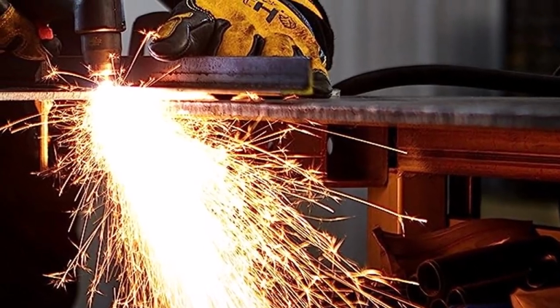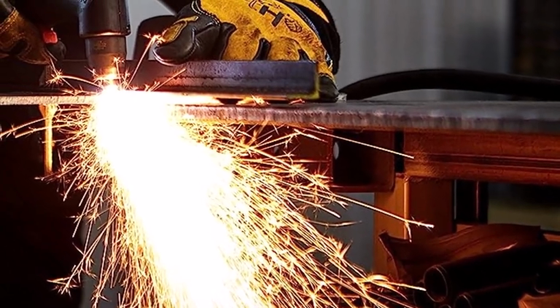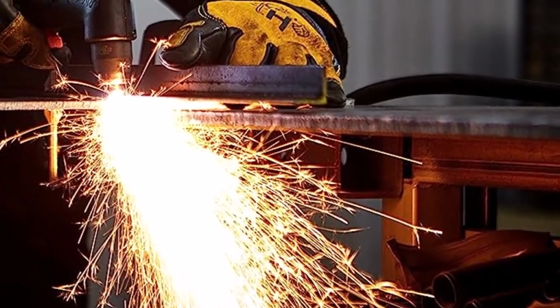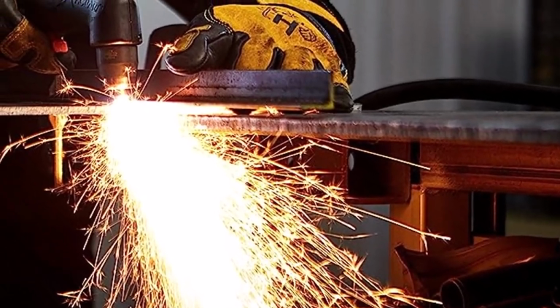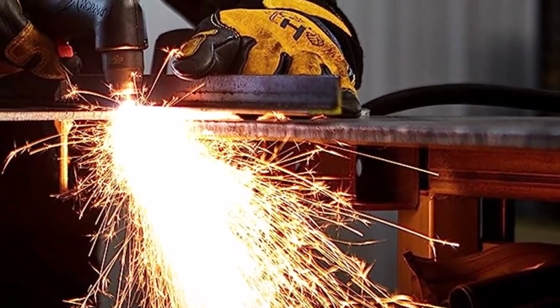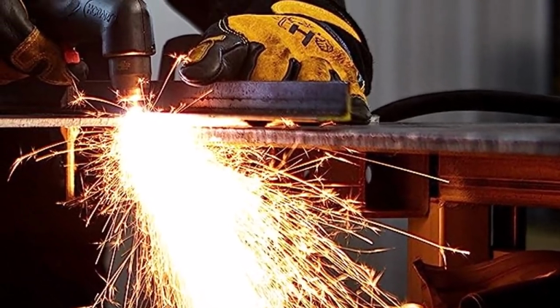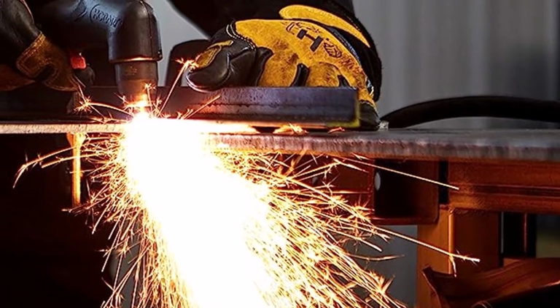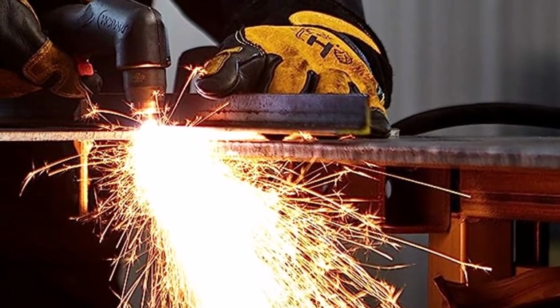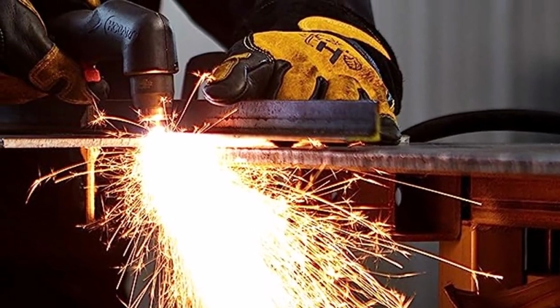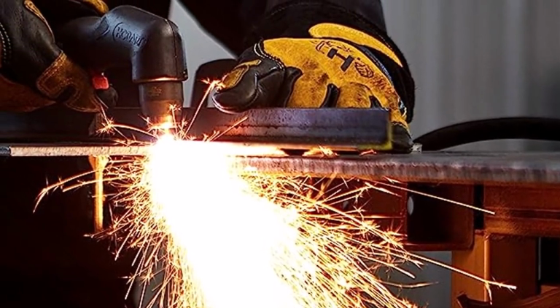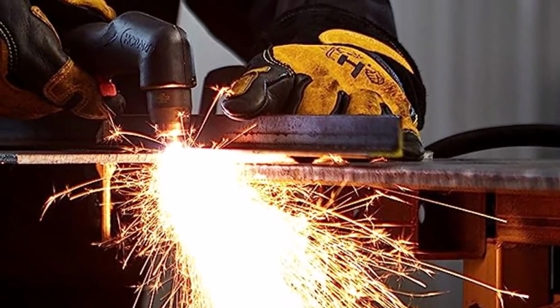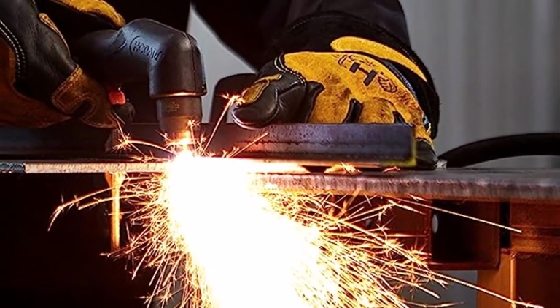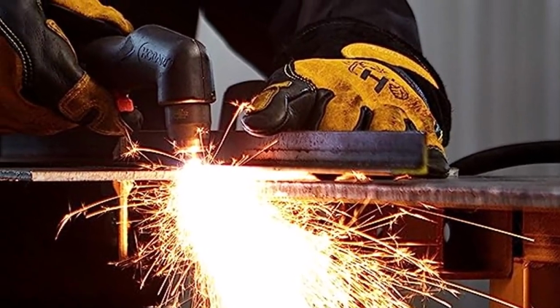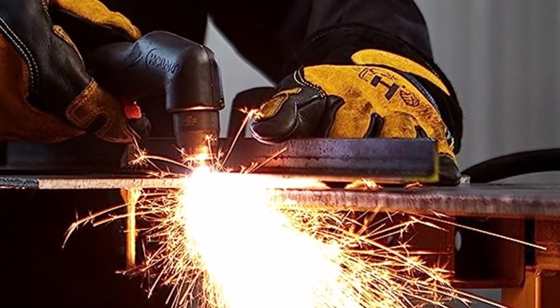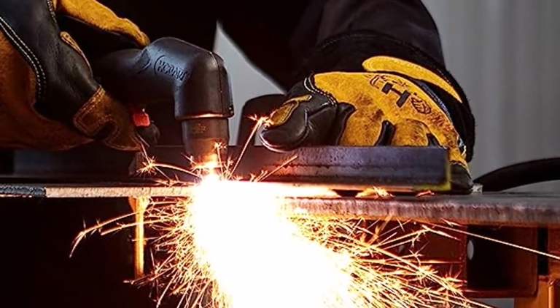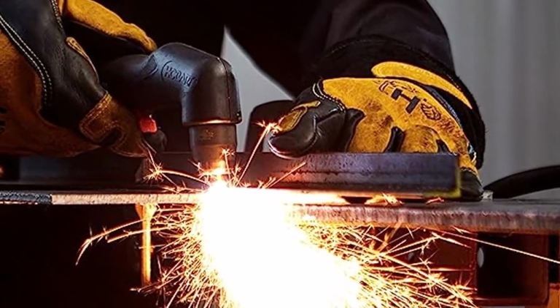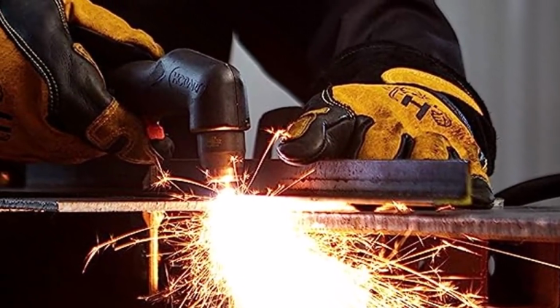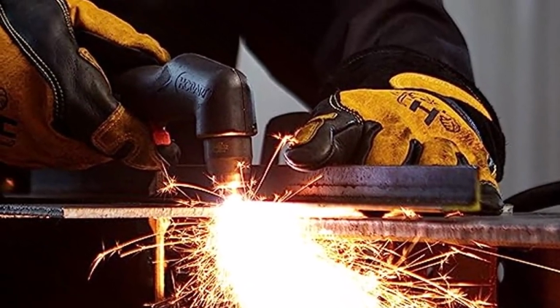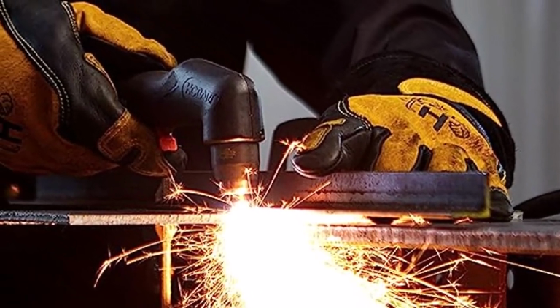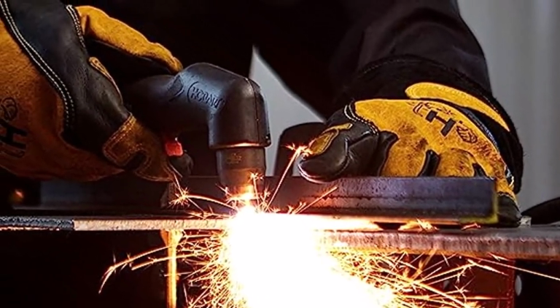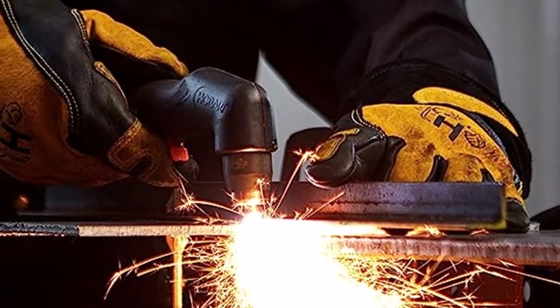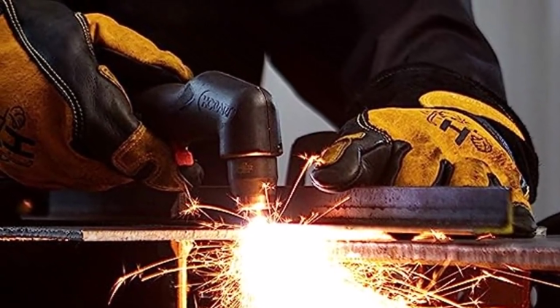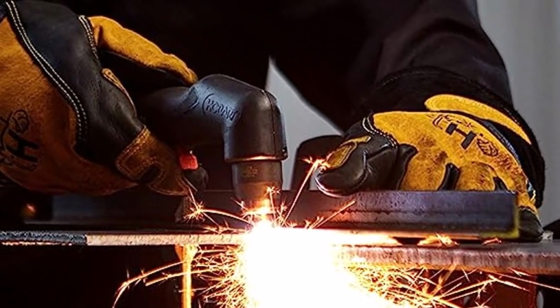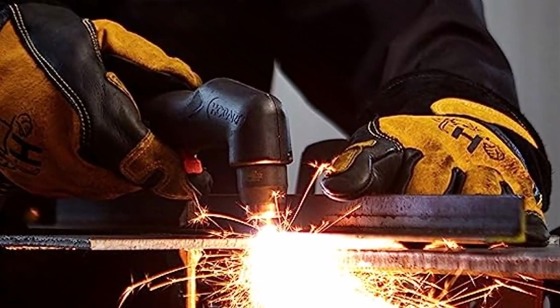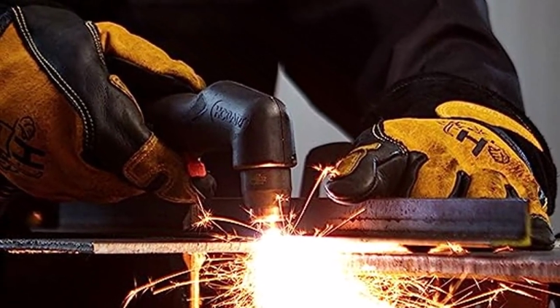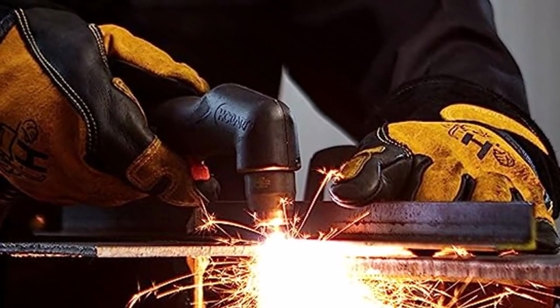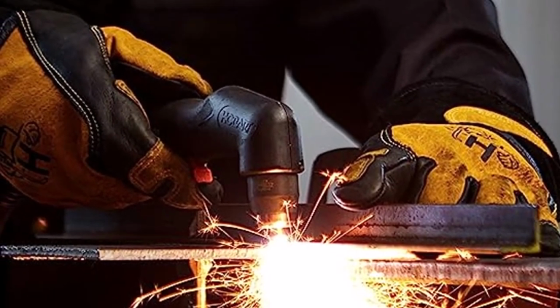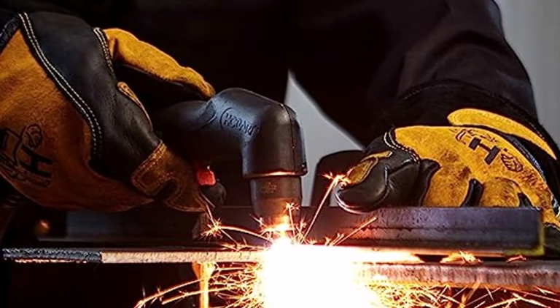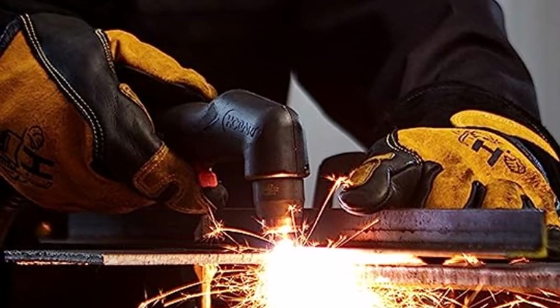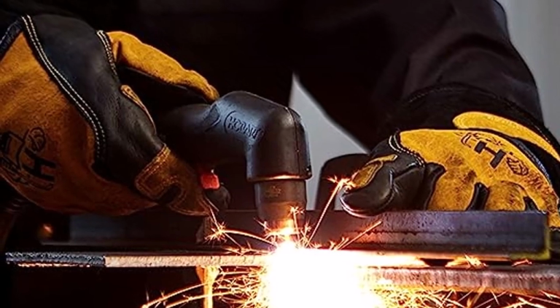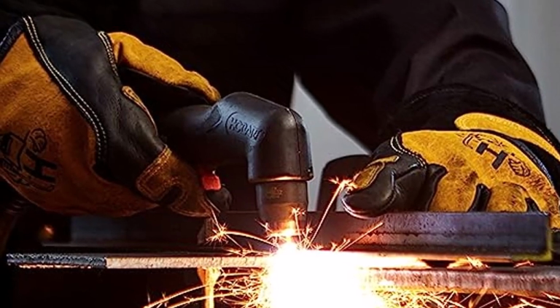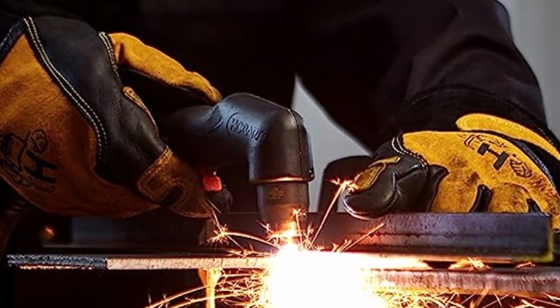What we like about it: Lightweight and portable, multi-voltage plug for versatility, repels dust, debris, and other particles.